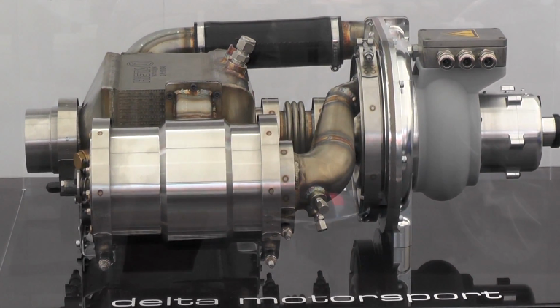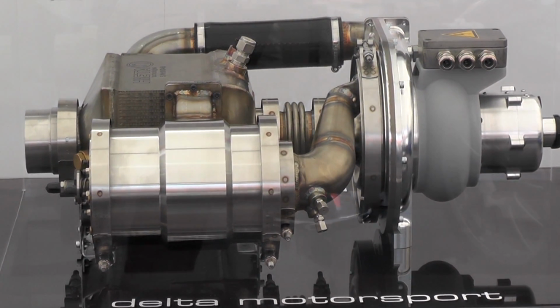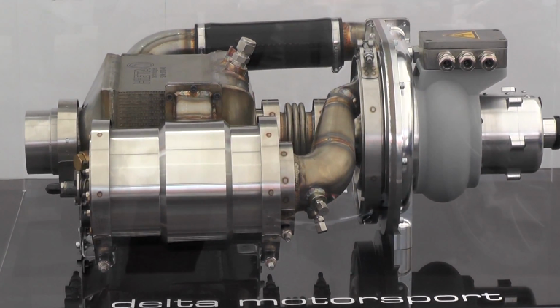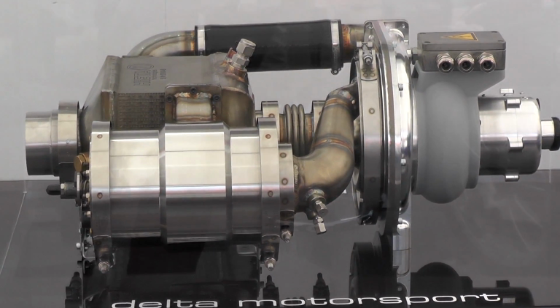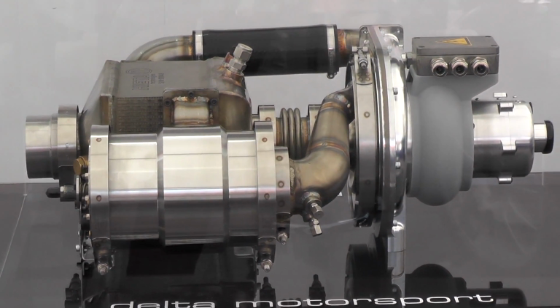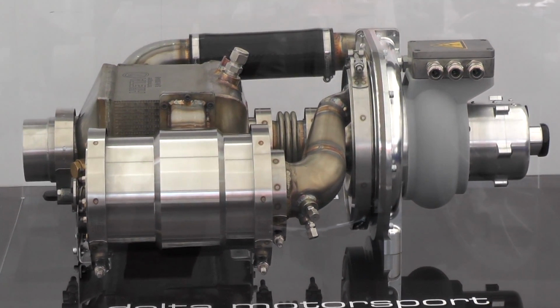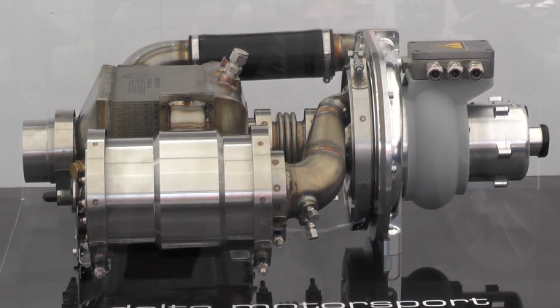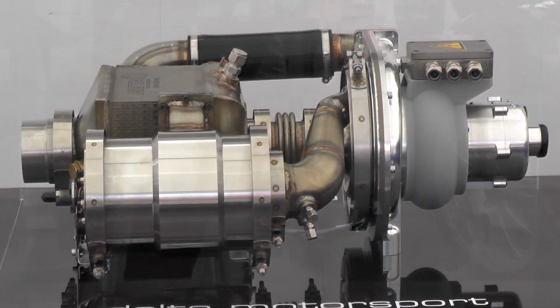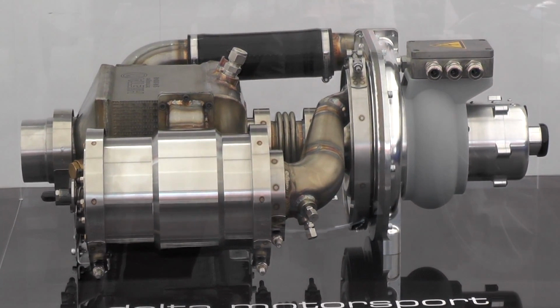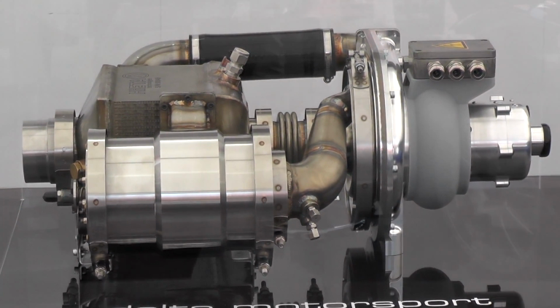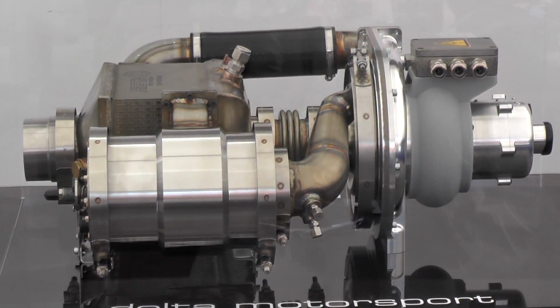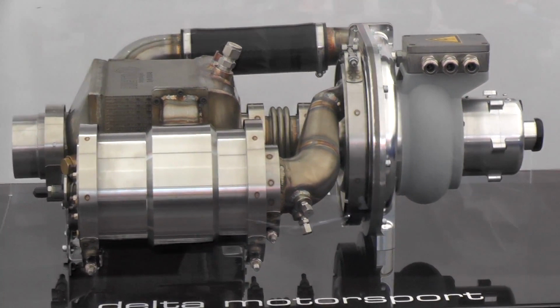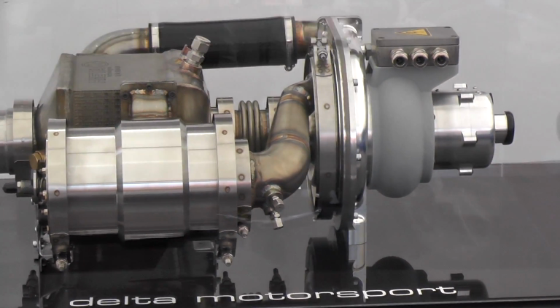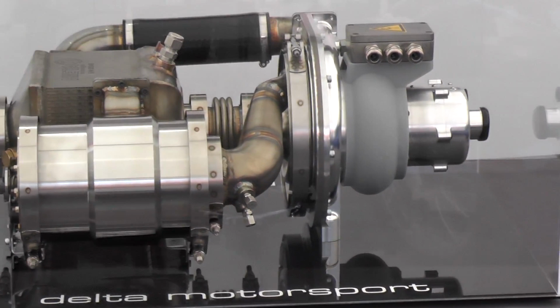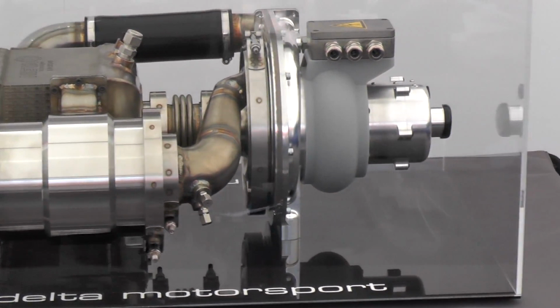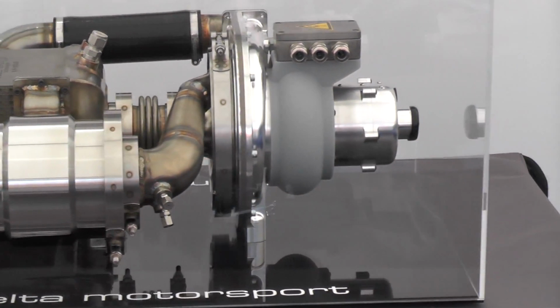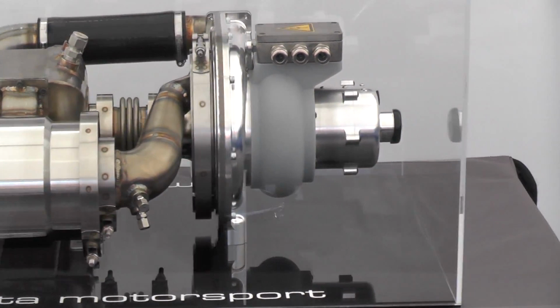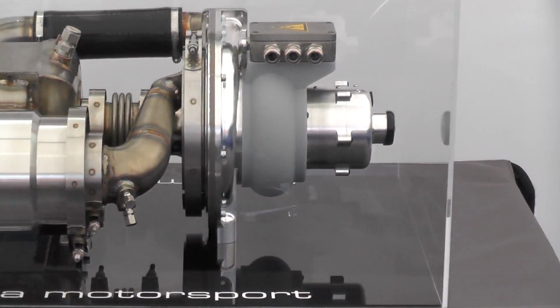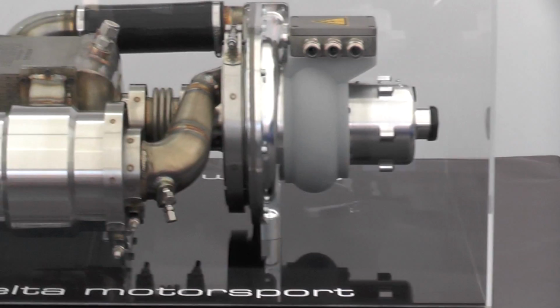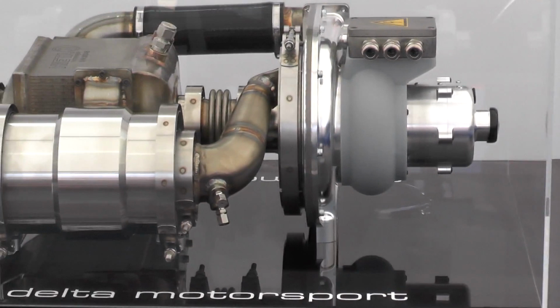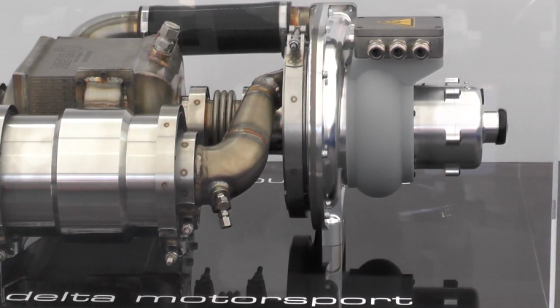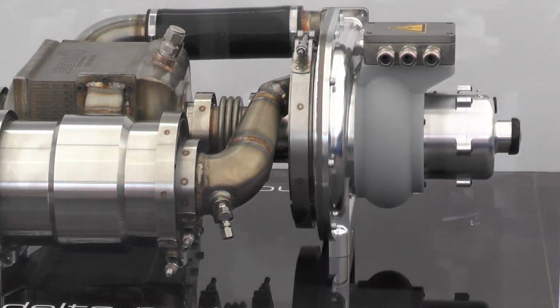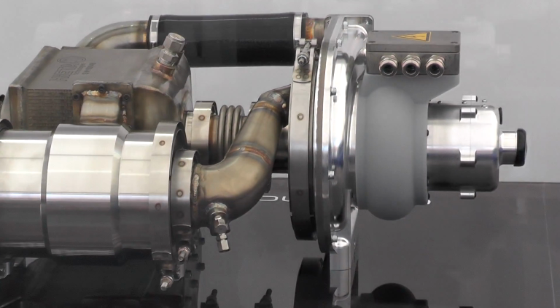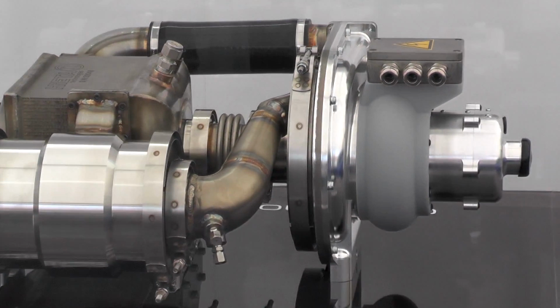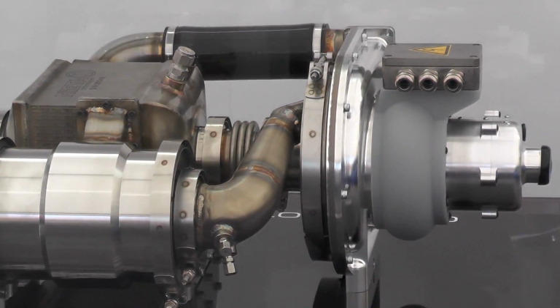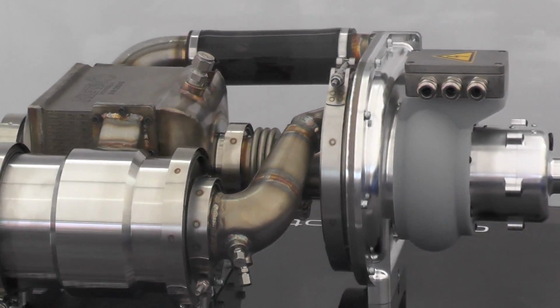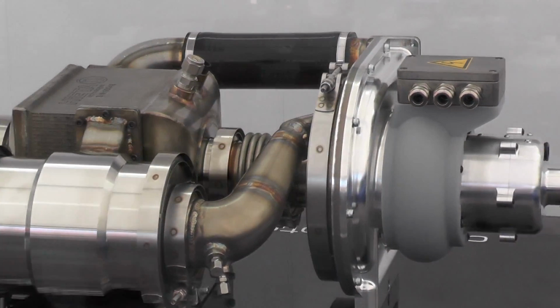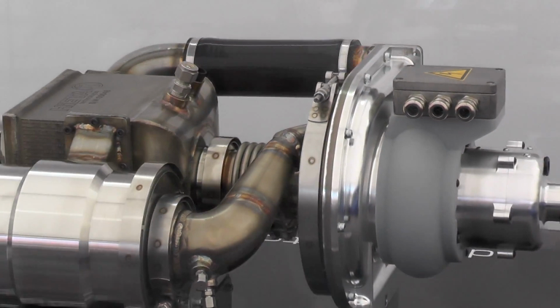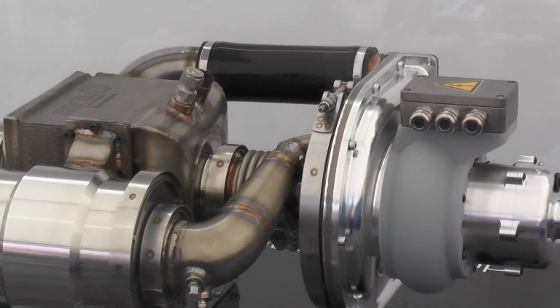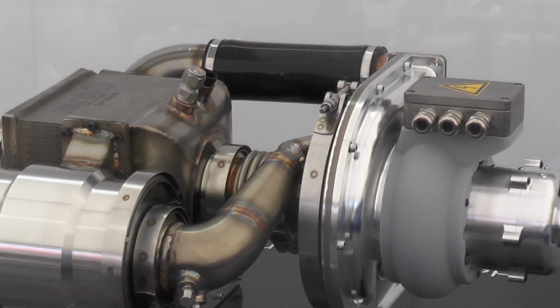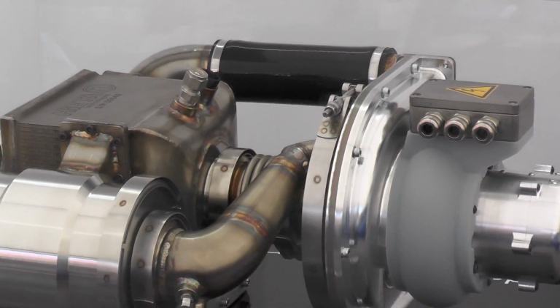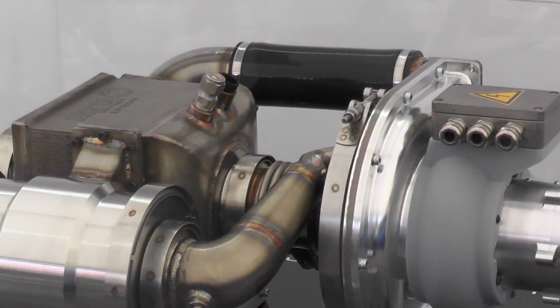The model shown is a 15kW version, but there are plans for larger output models in the pipeline.